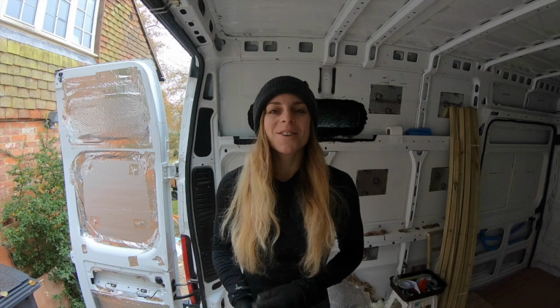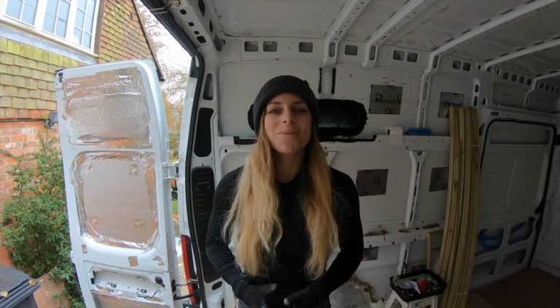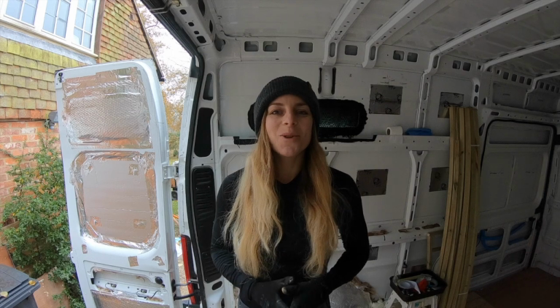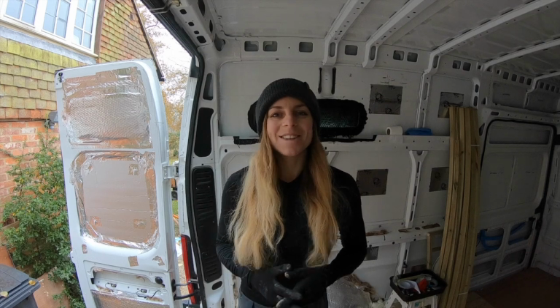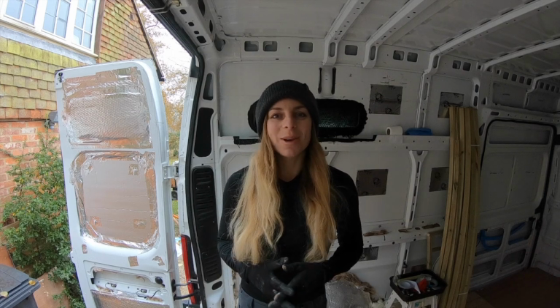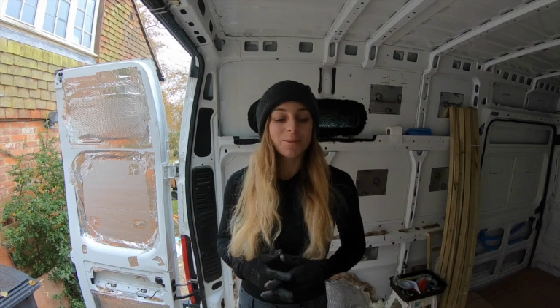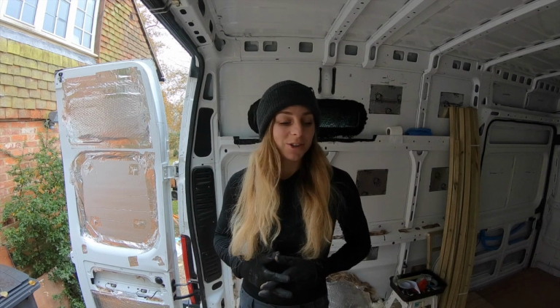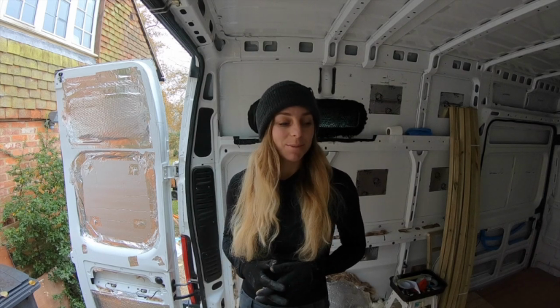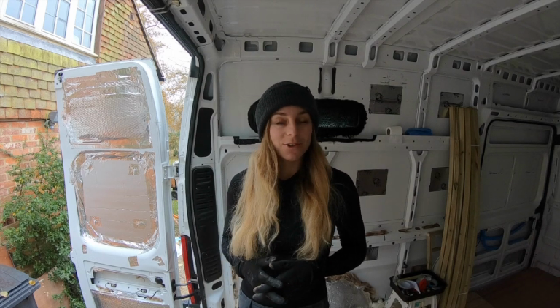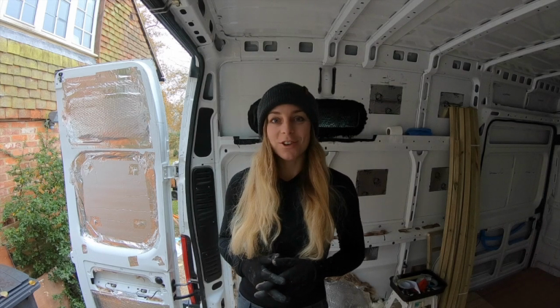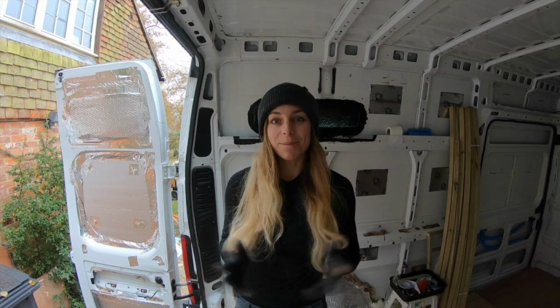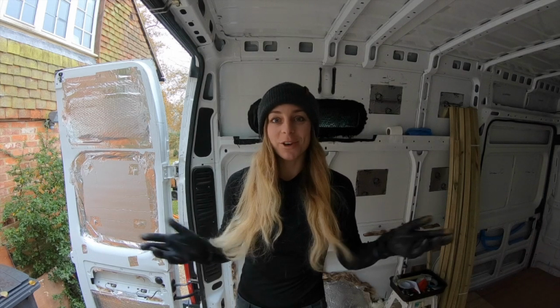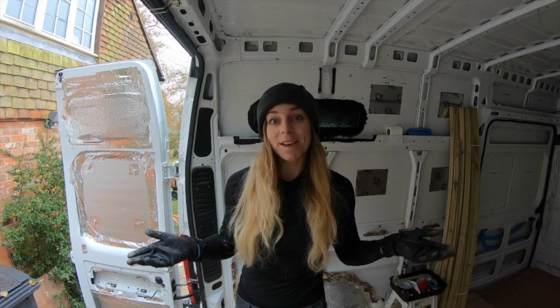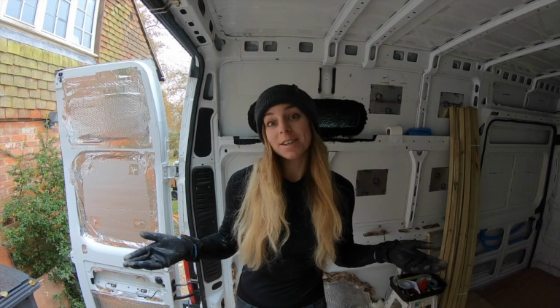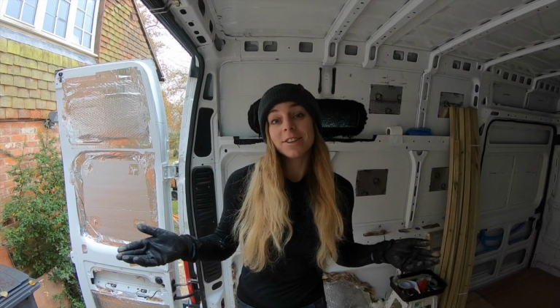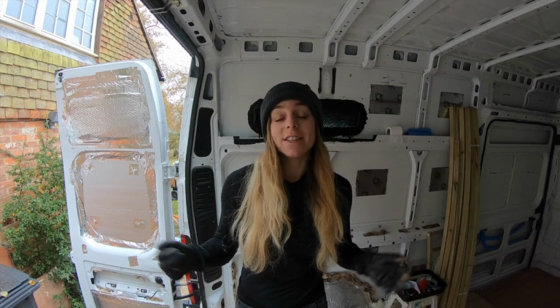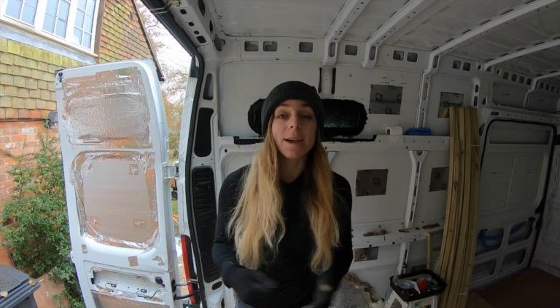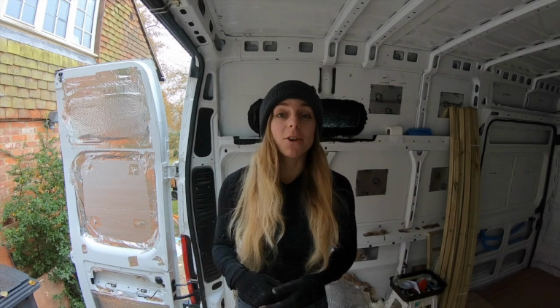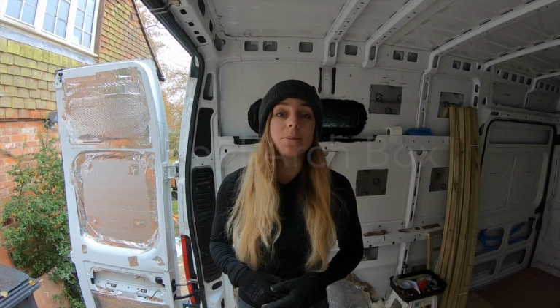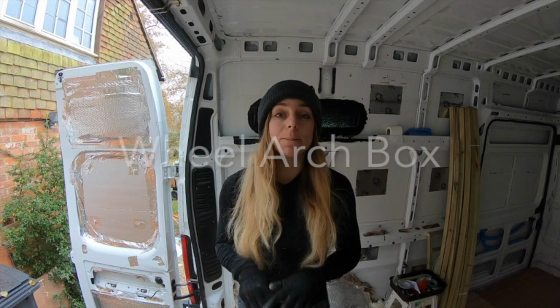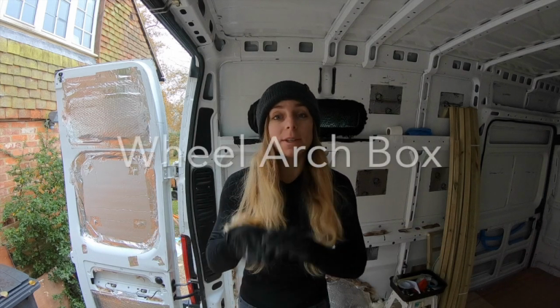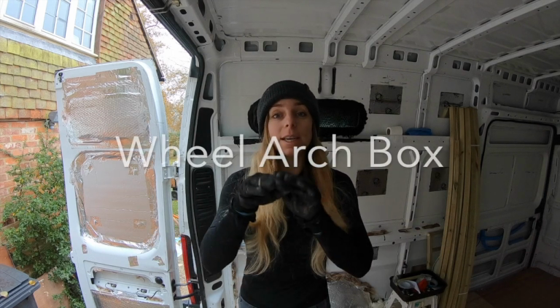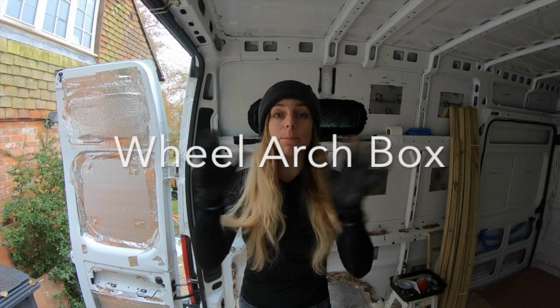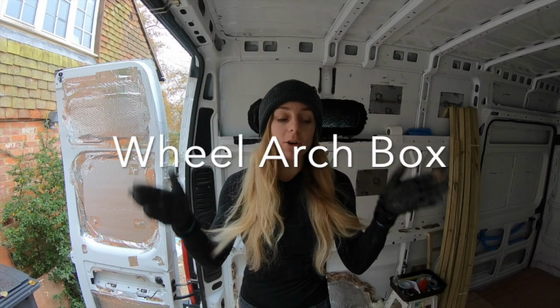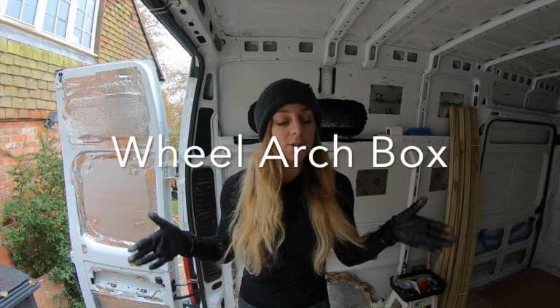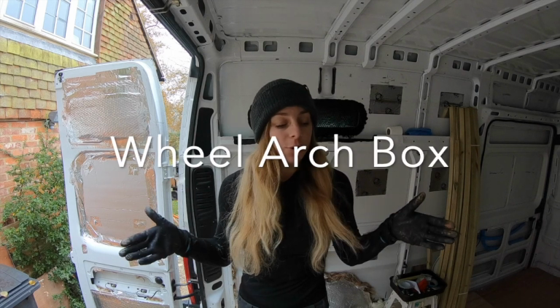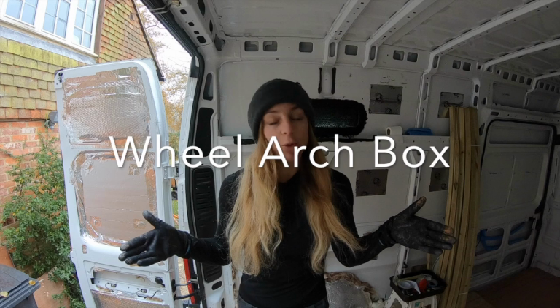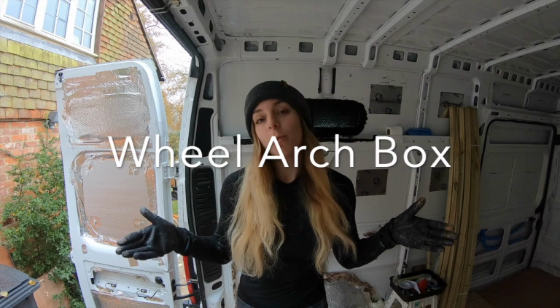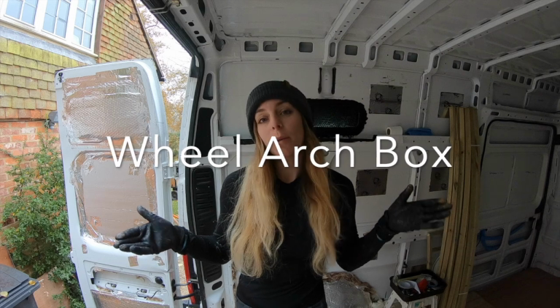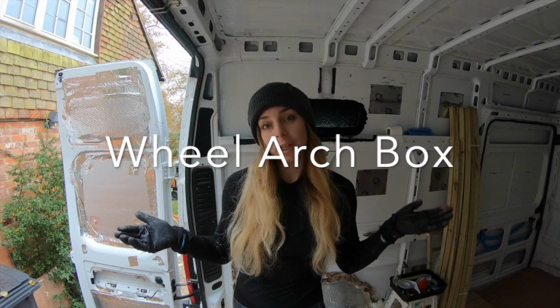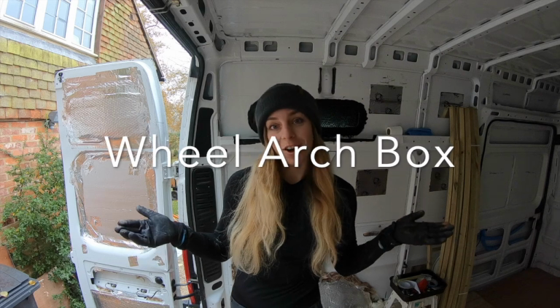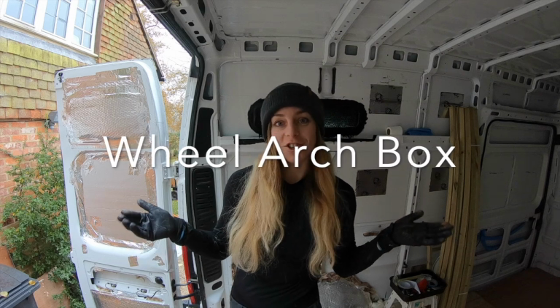Good morning, welcome to episode number 11. Today I'm going to be building a box for my wheel arches.